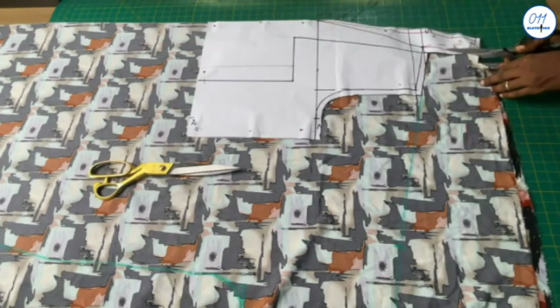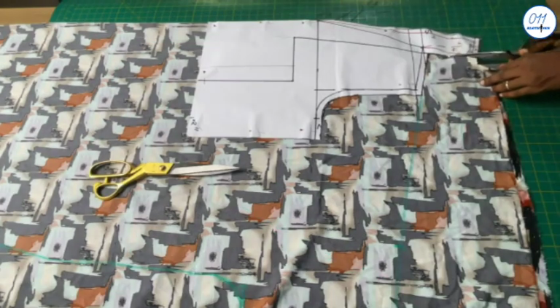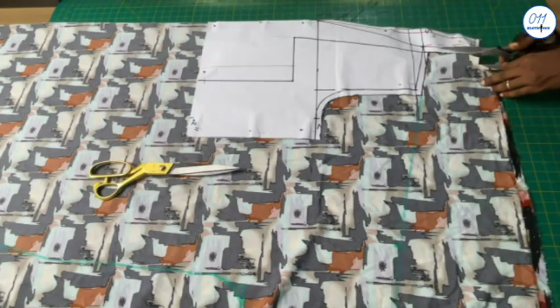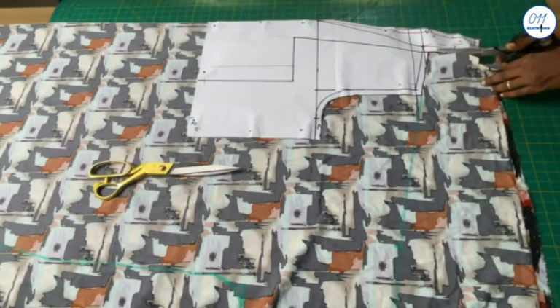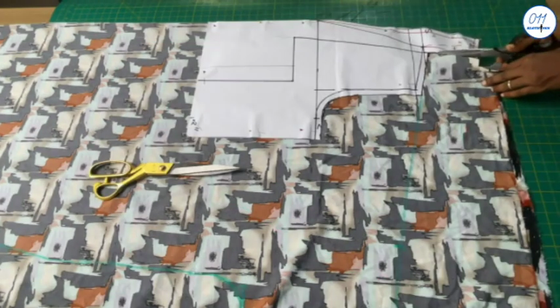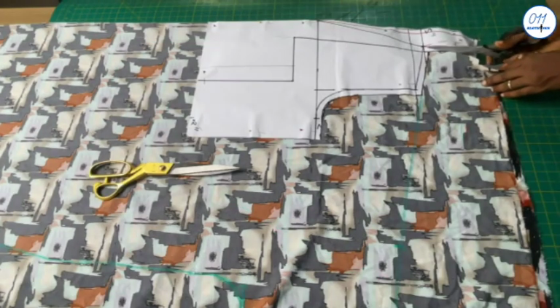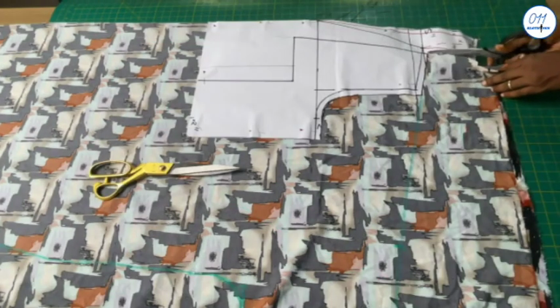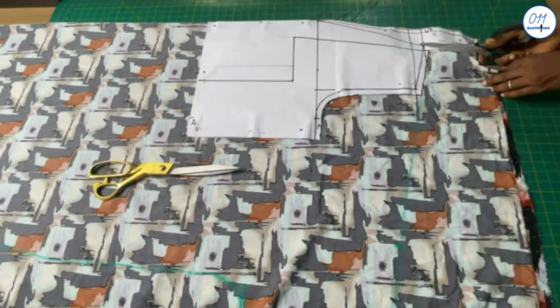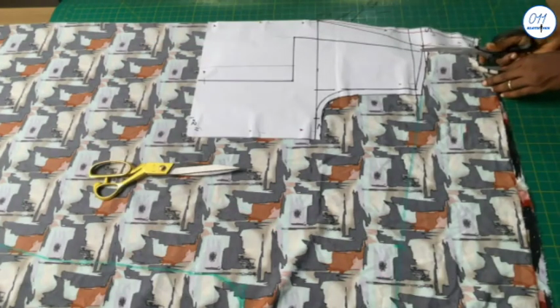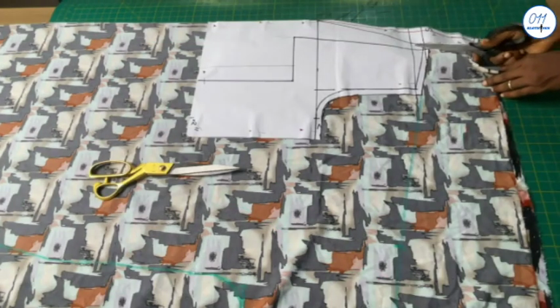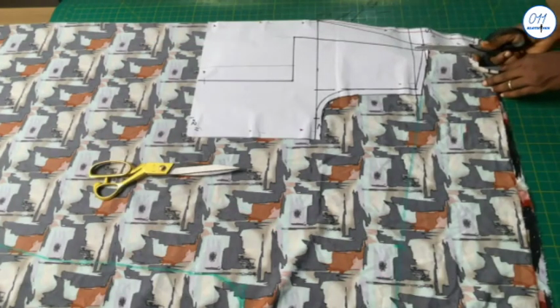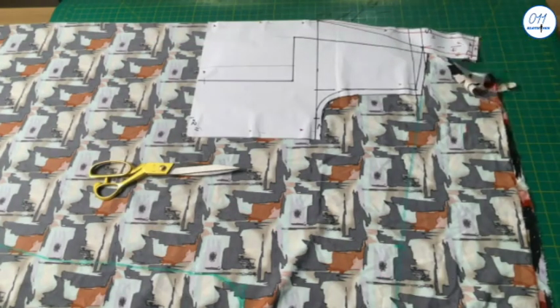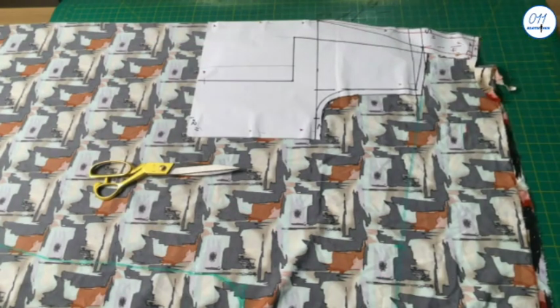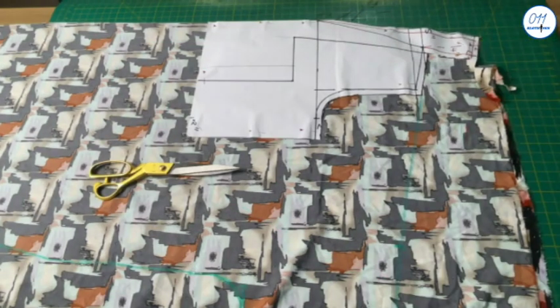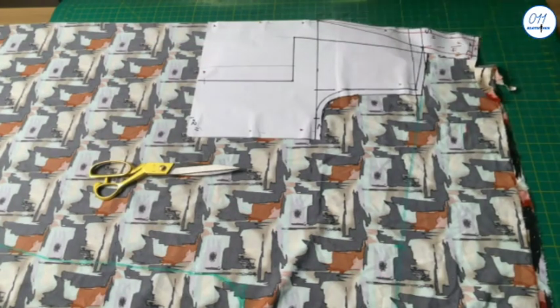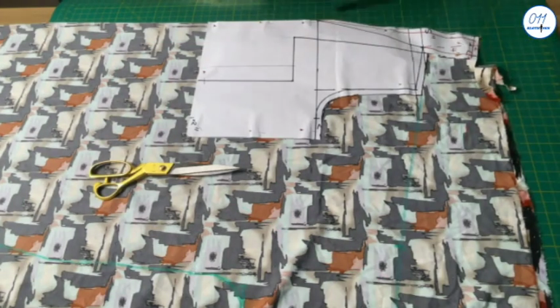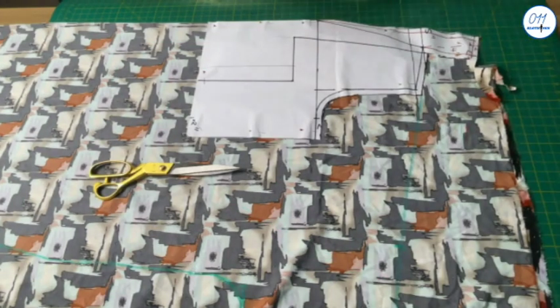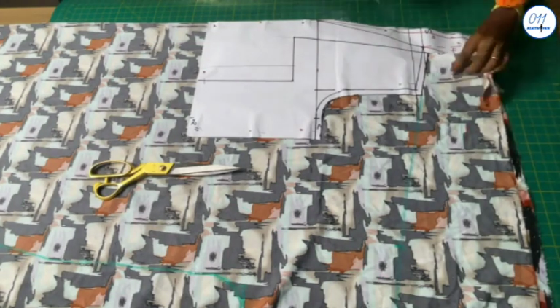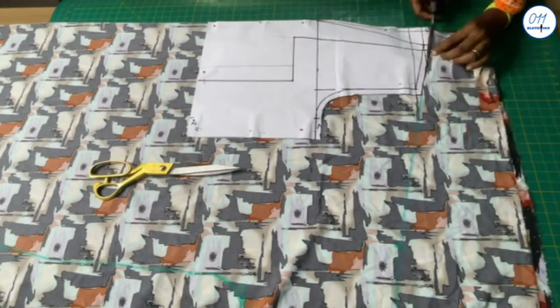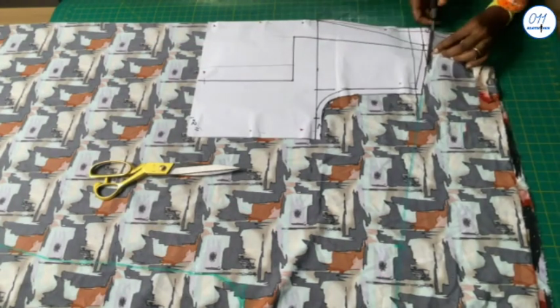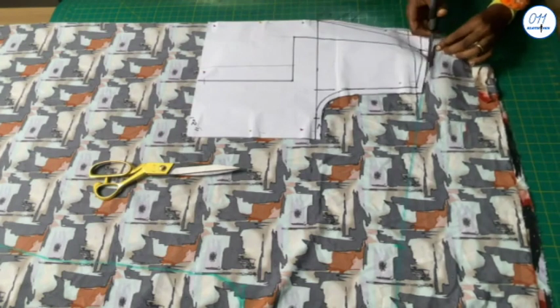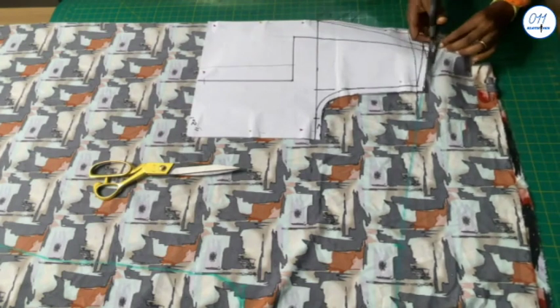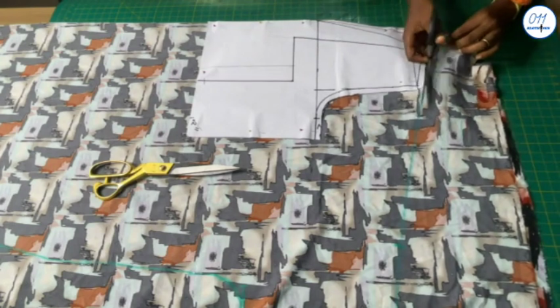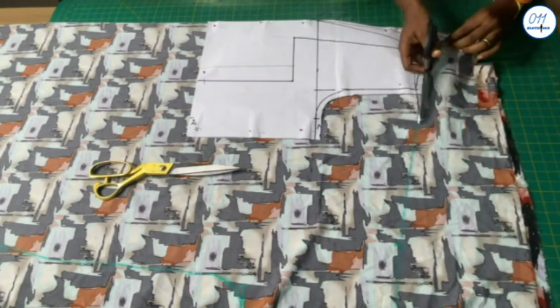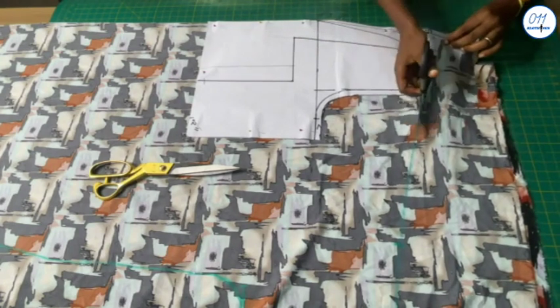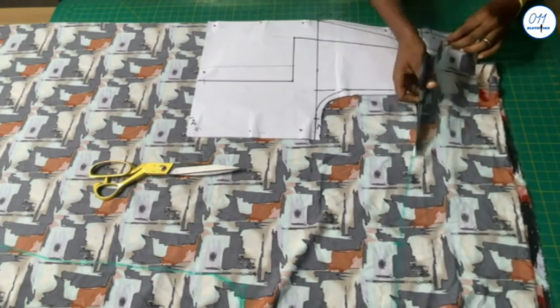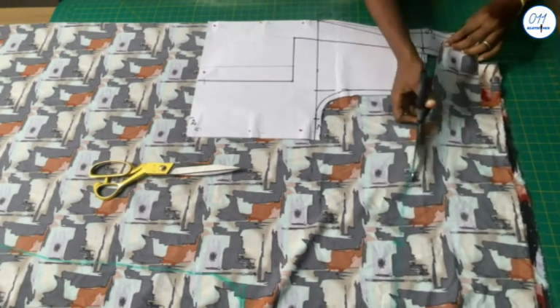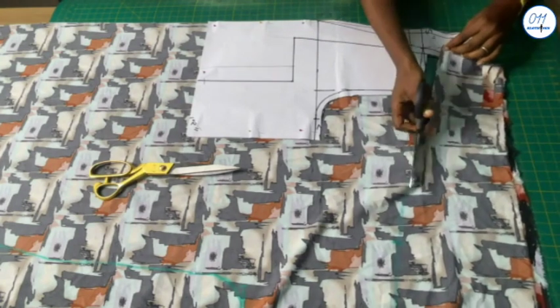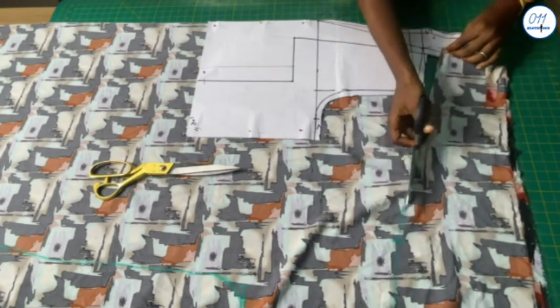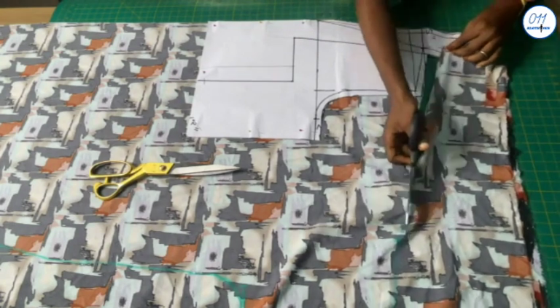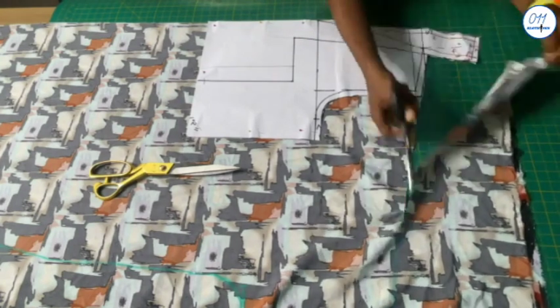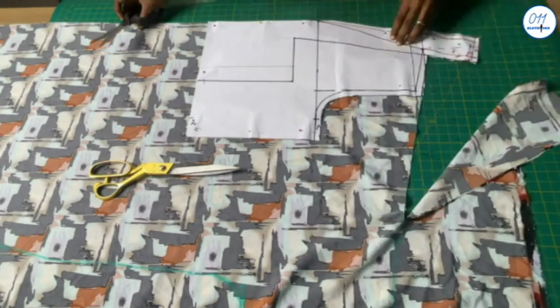I will now go ahead and cut out the front jumpsuit piece.